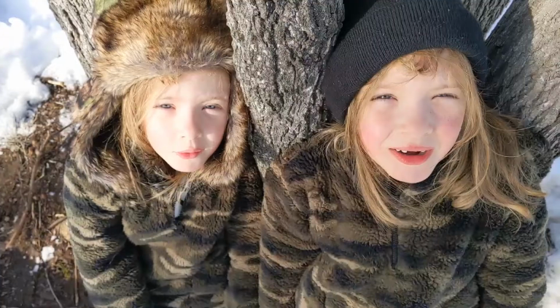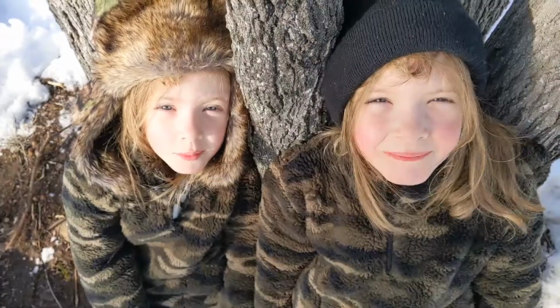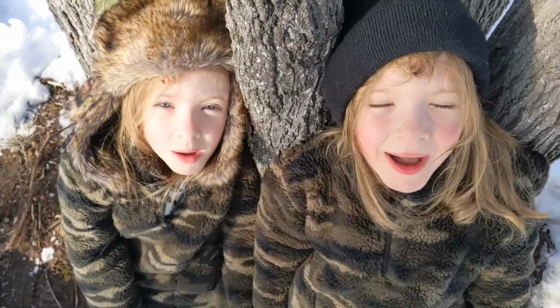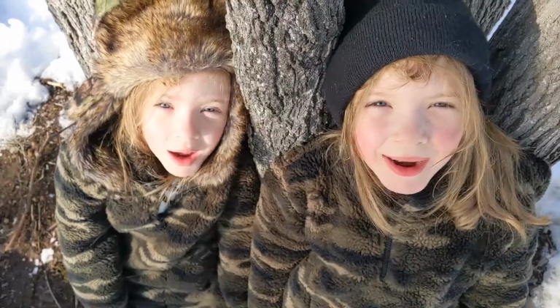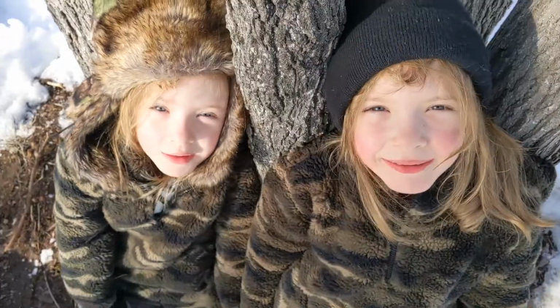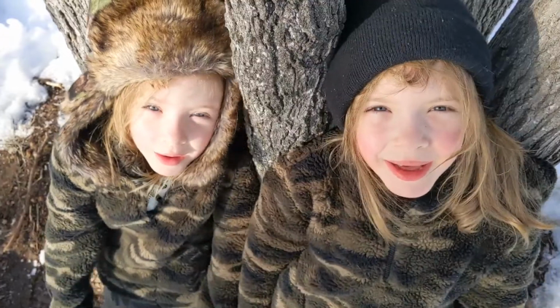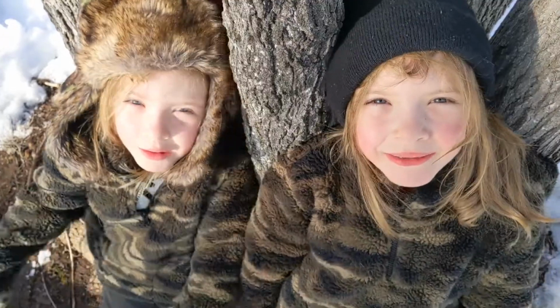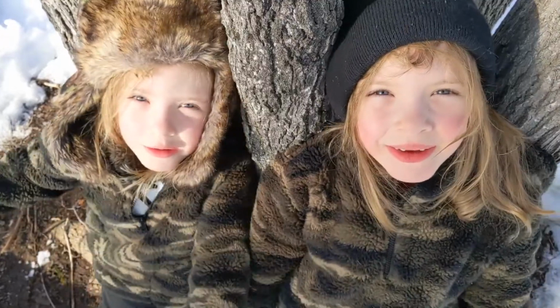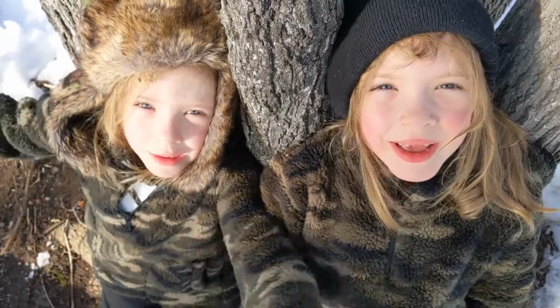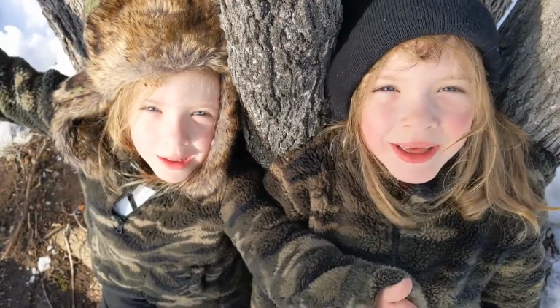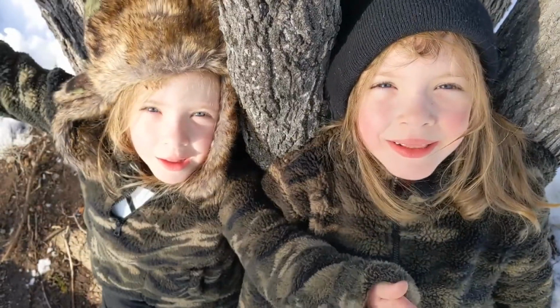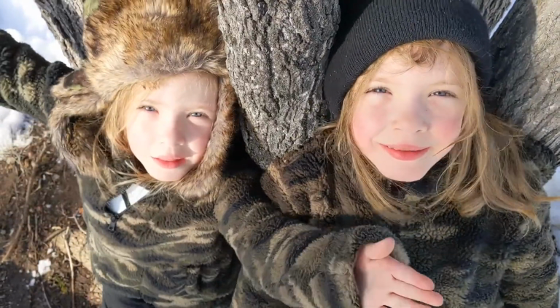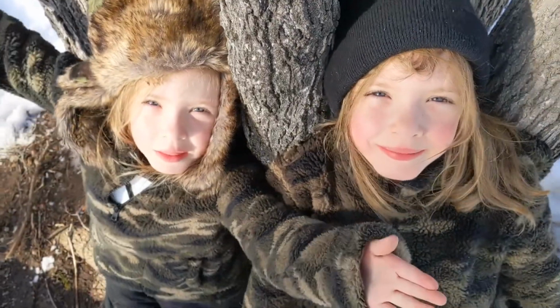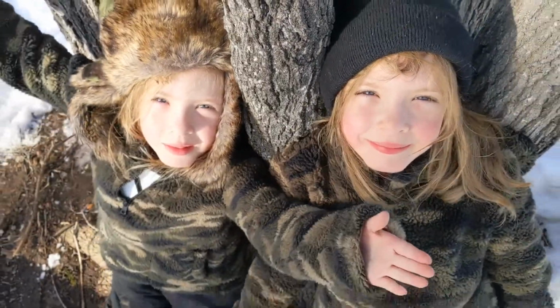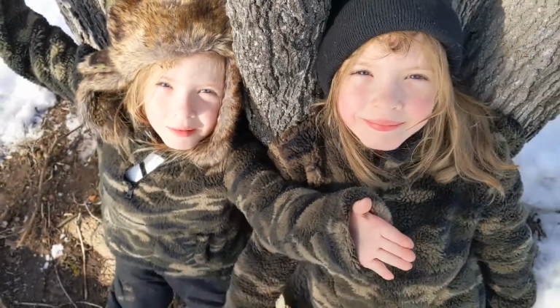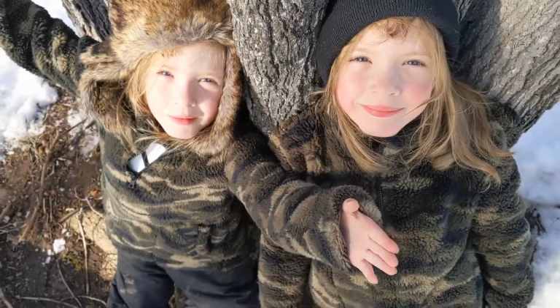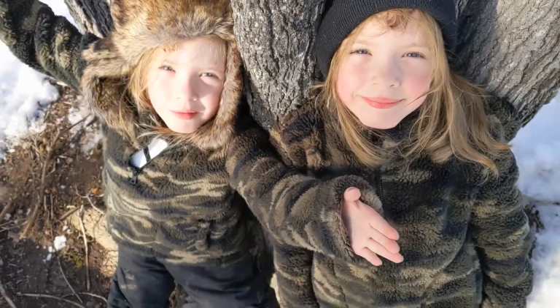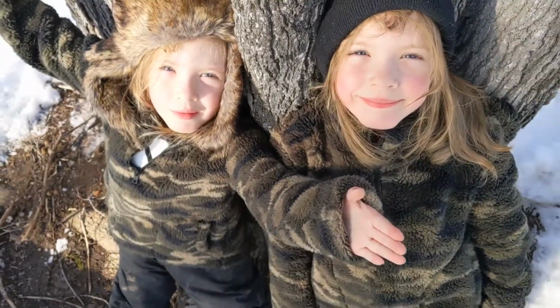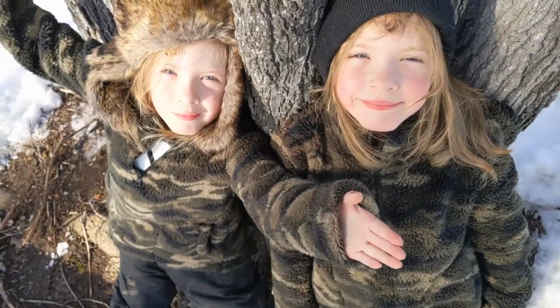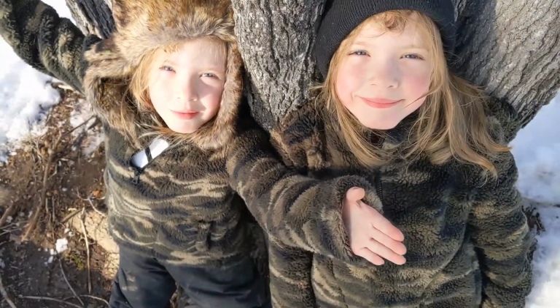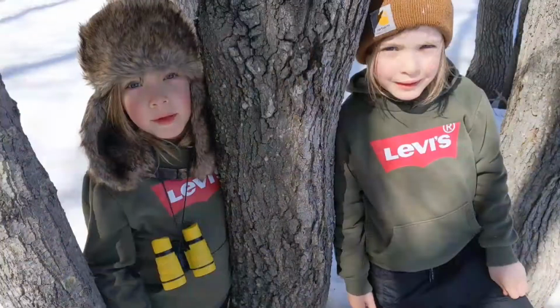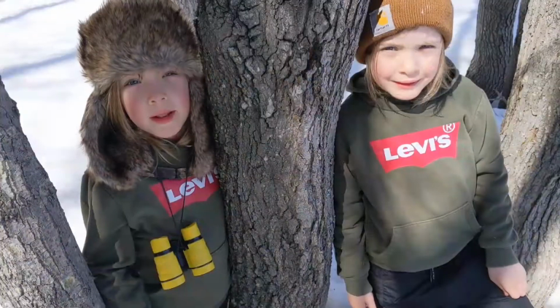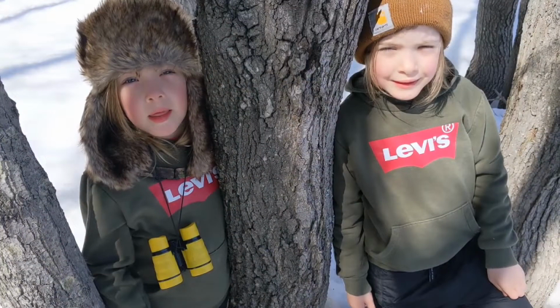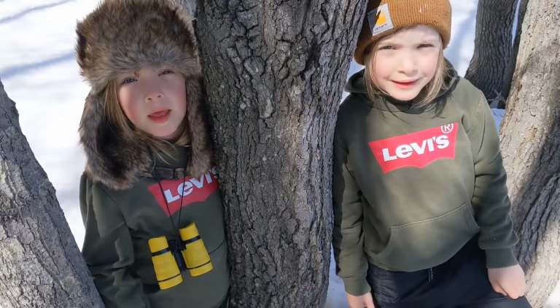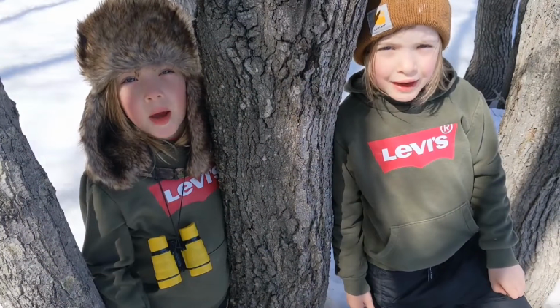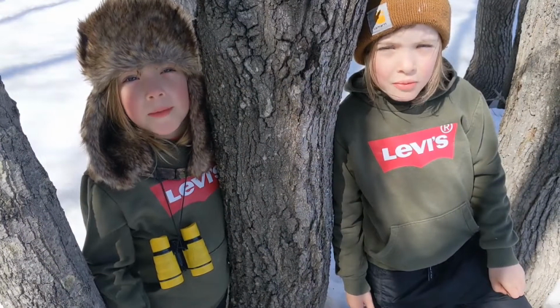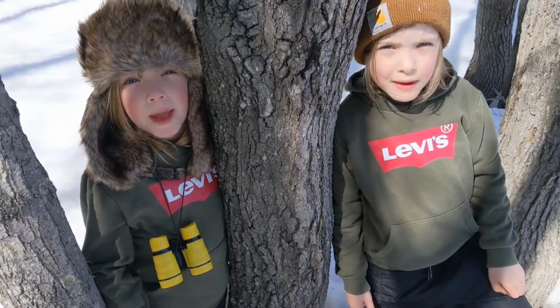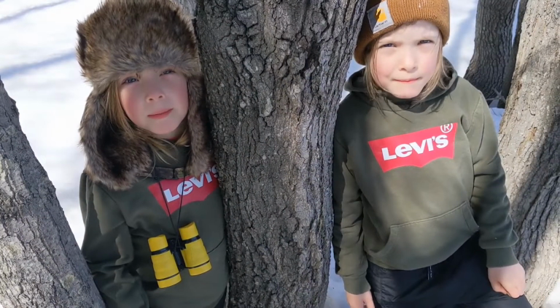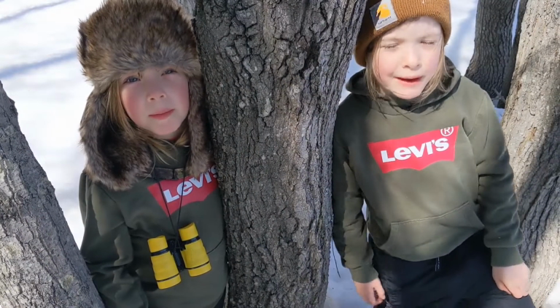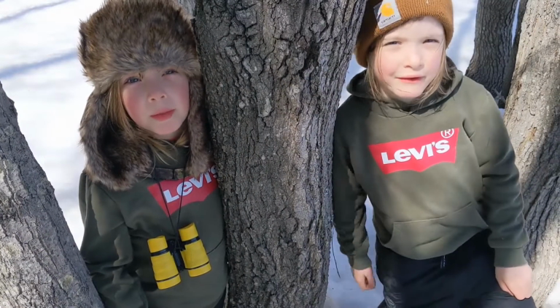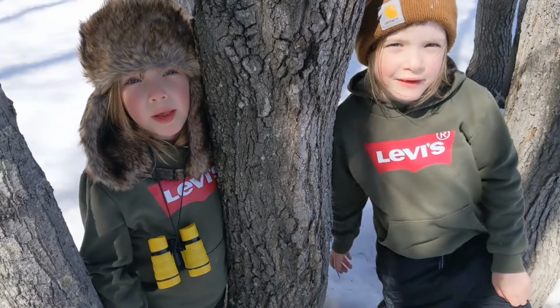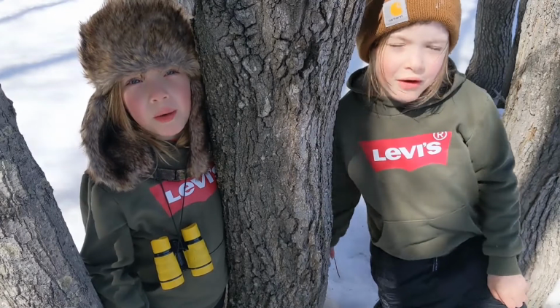Welcome back Maple Kids! This is how we make maple syrup.